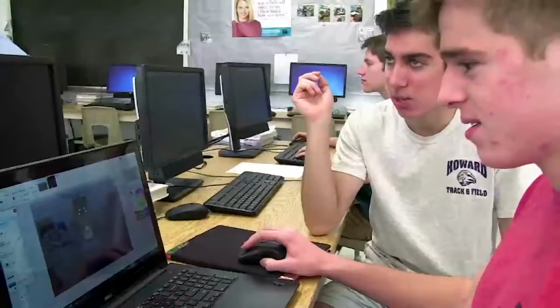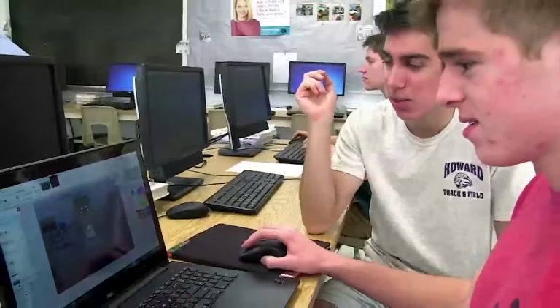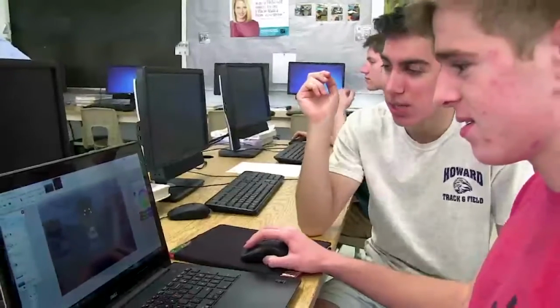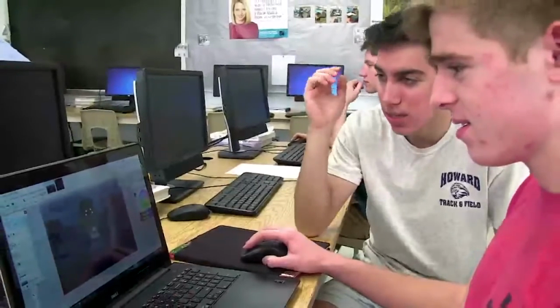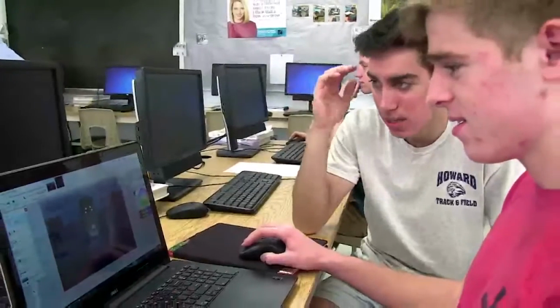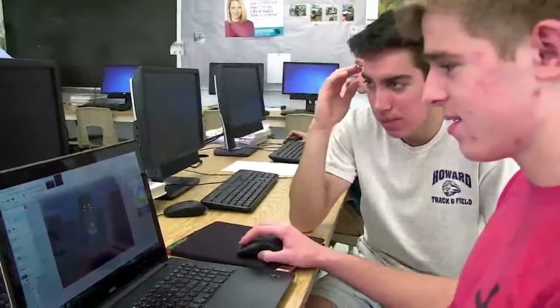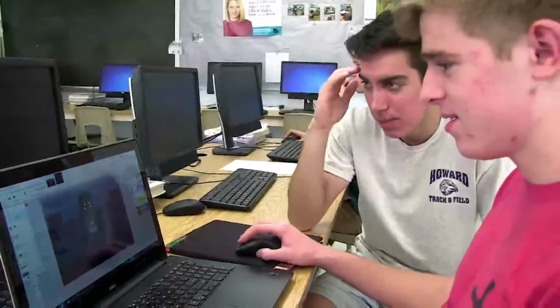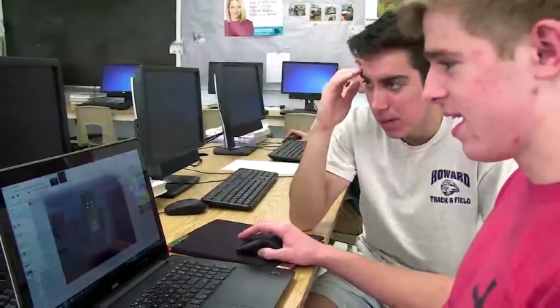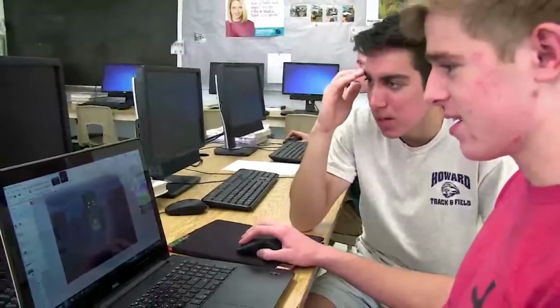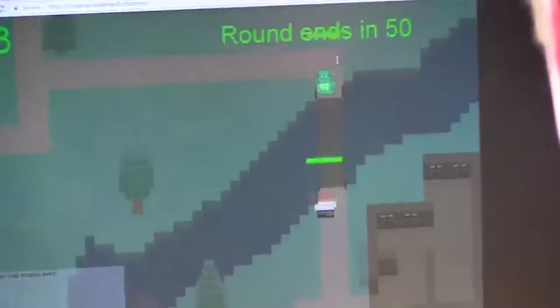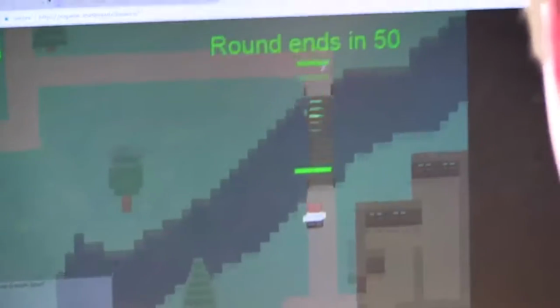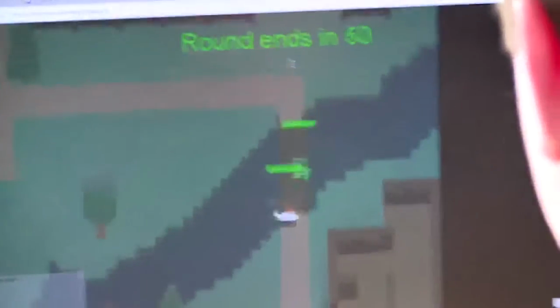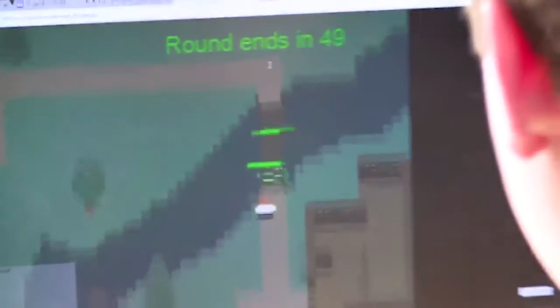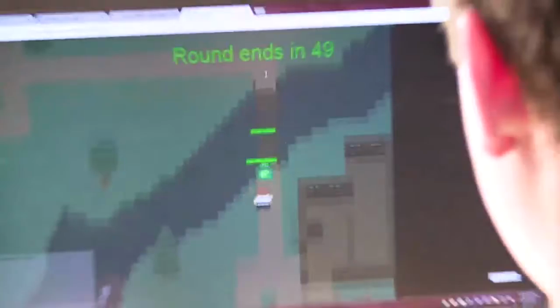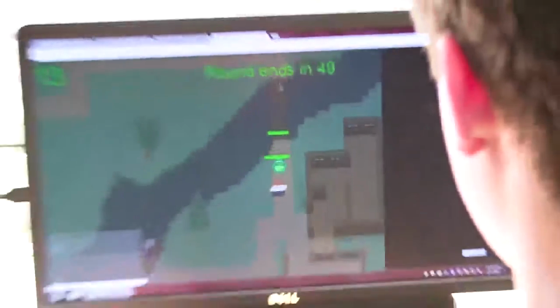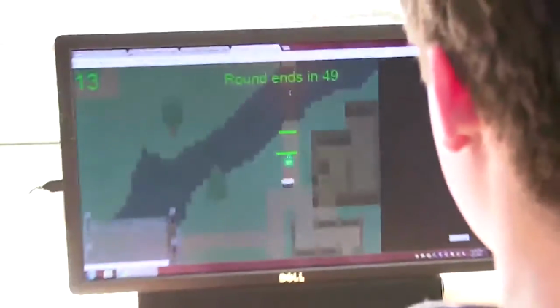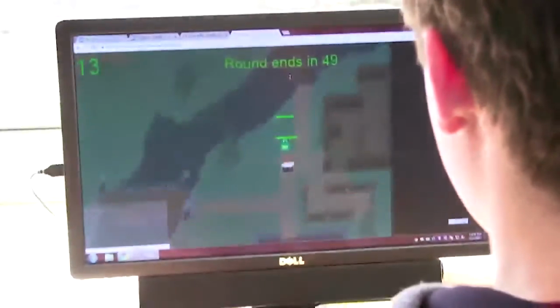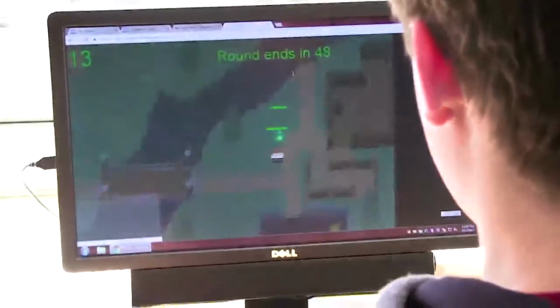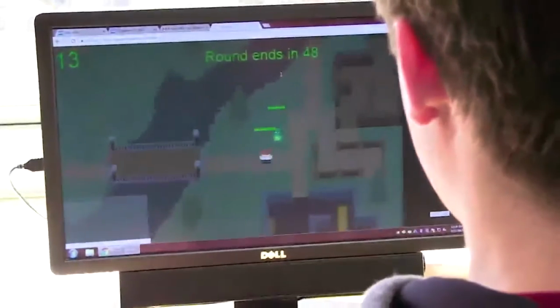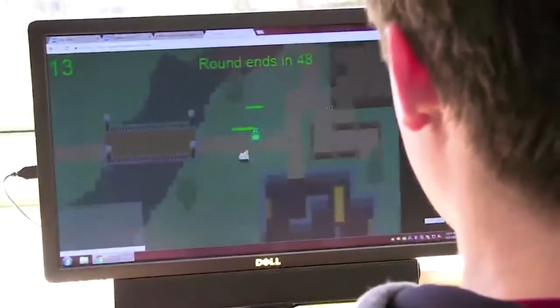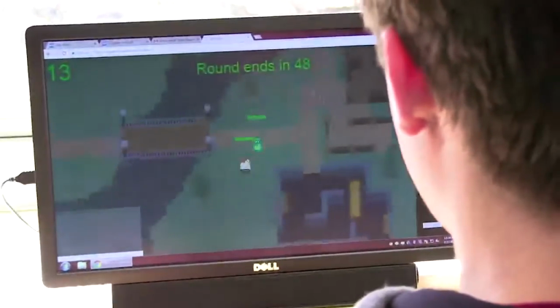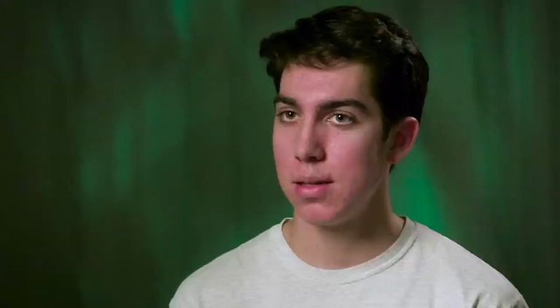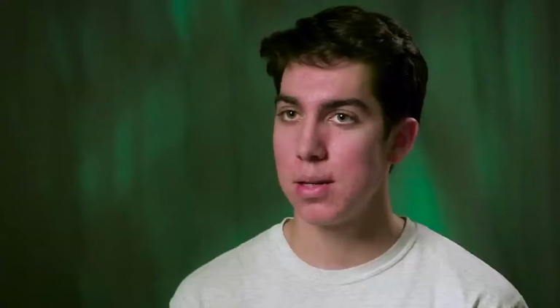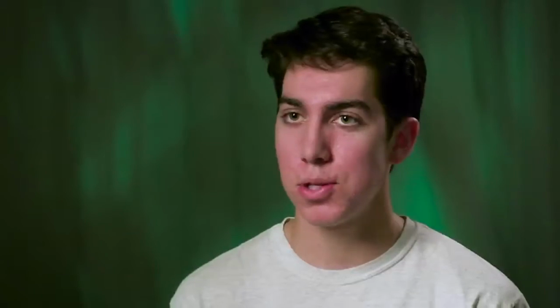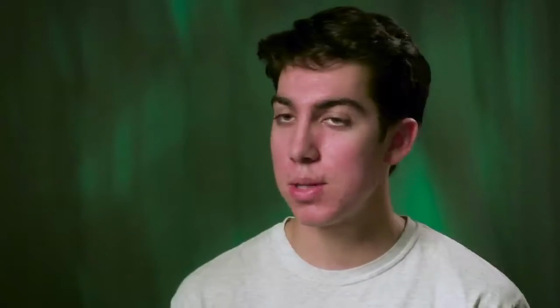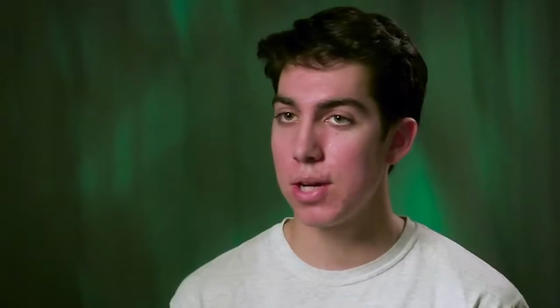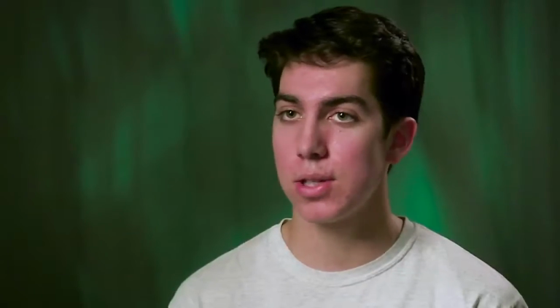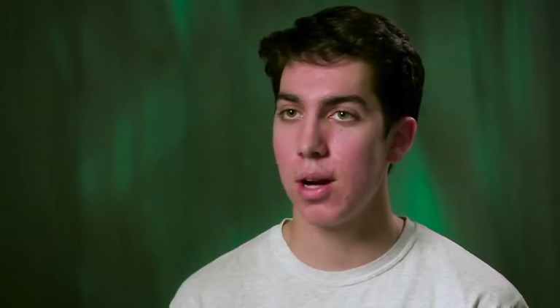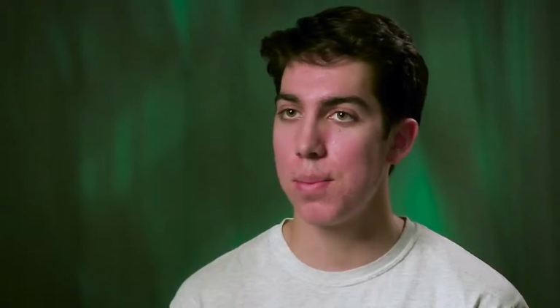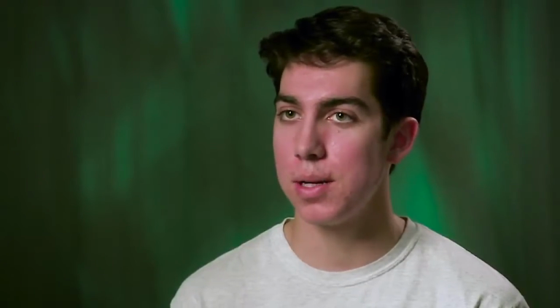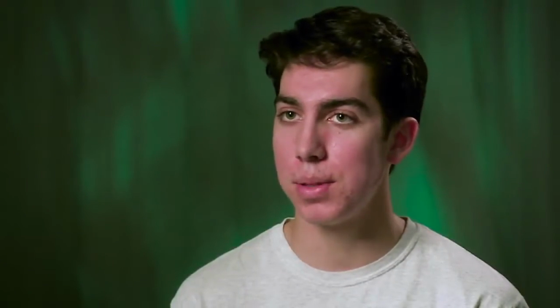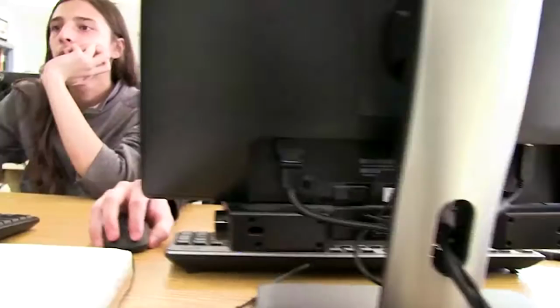We decided to make a browser game that is an online multiplayer game, so any person in a browser can hop on and play.